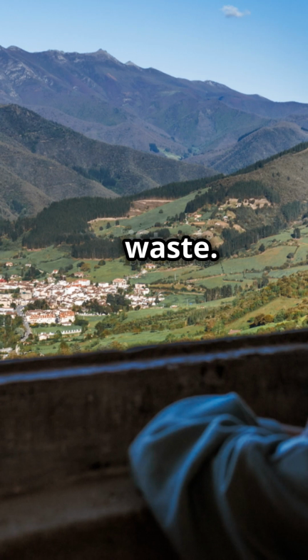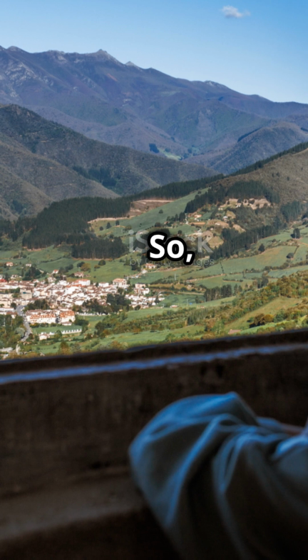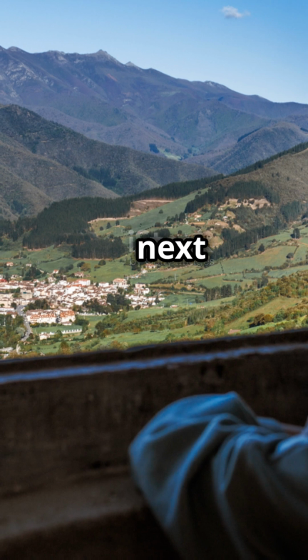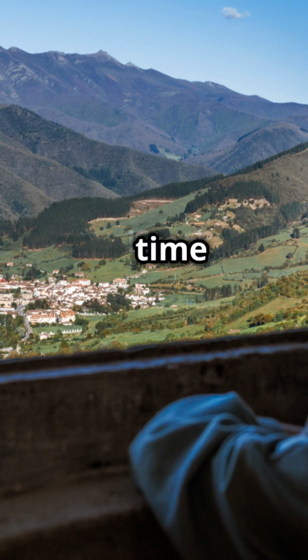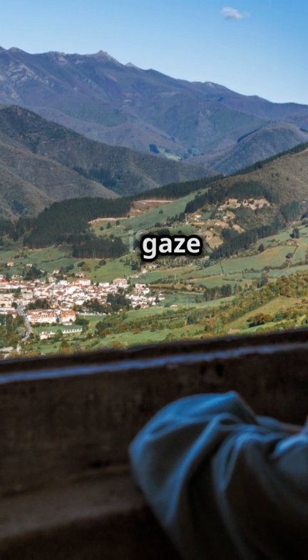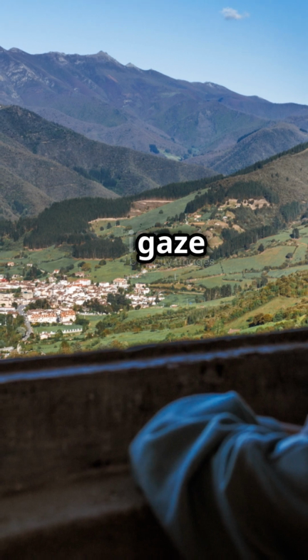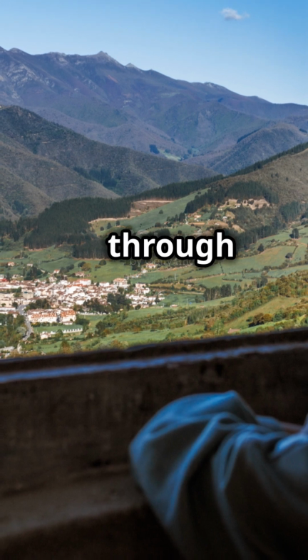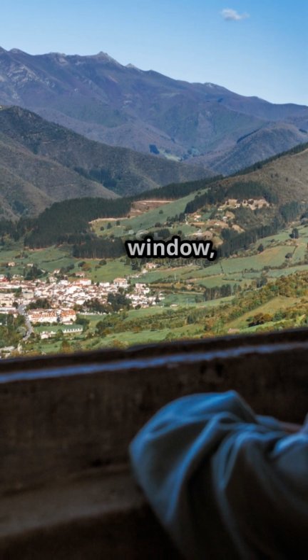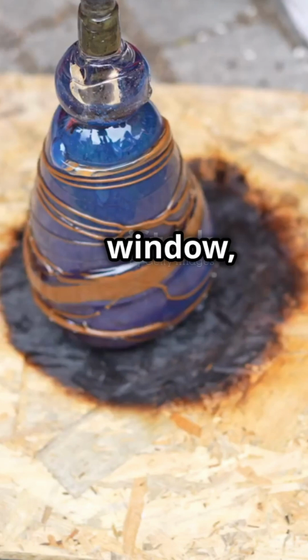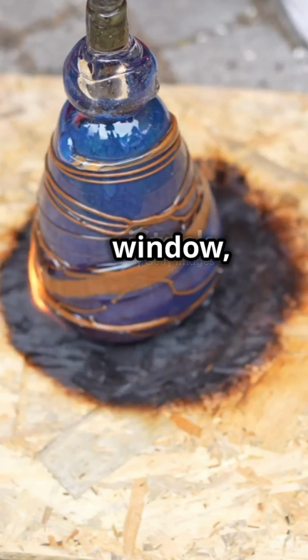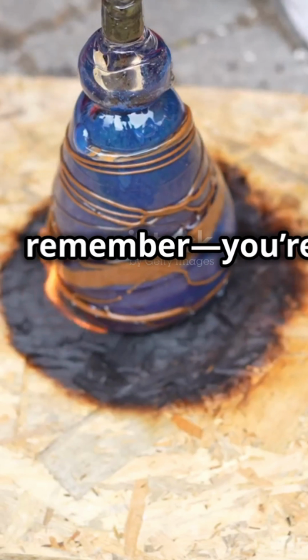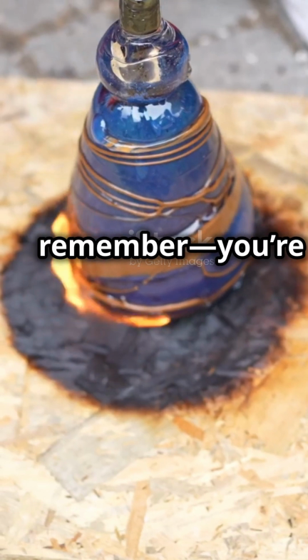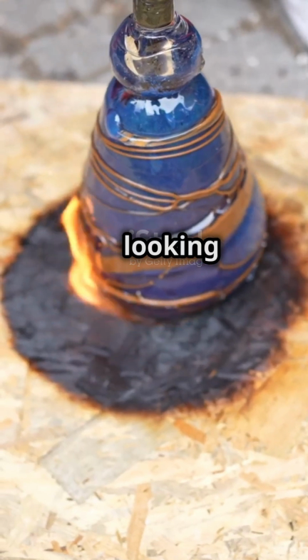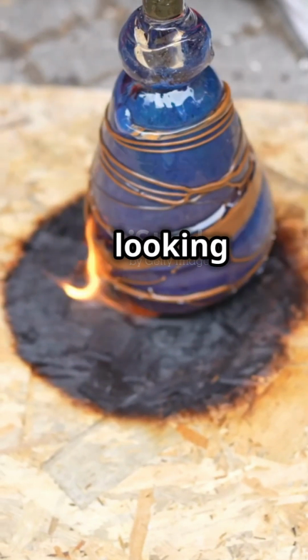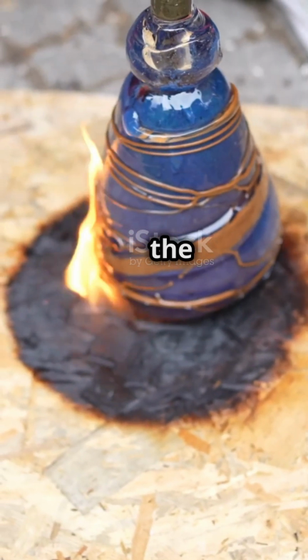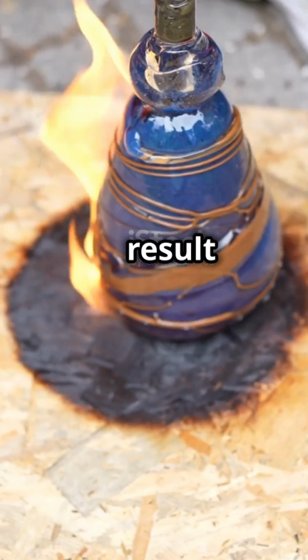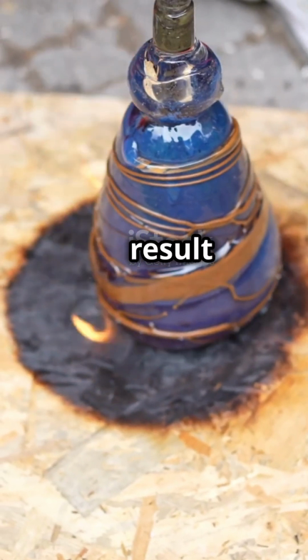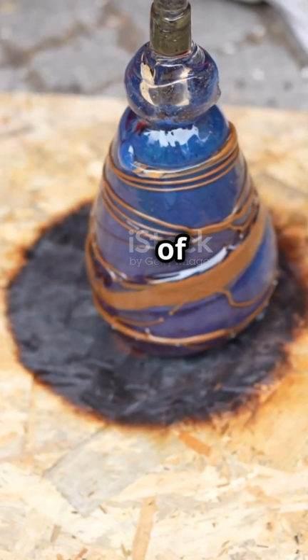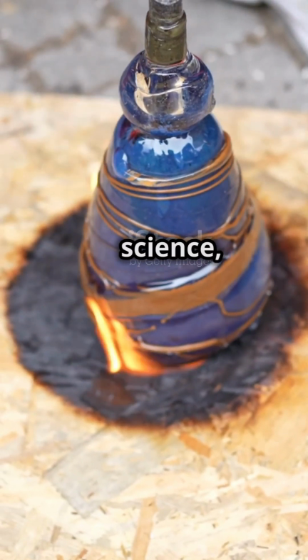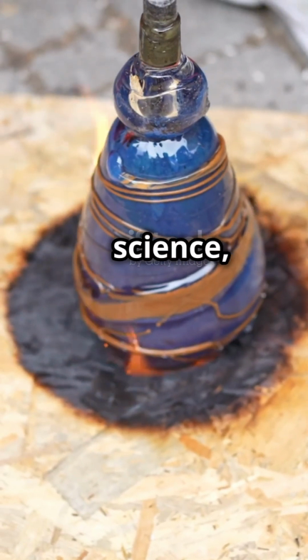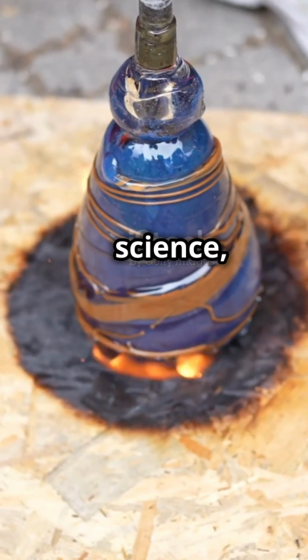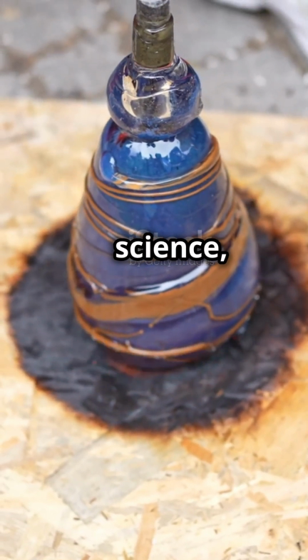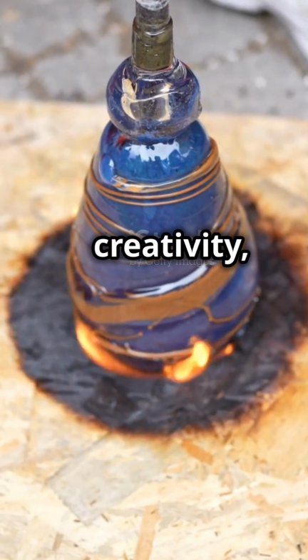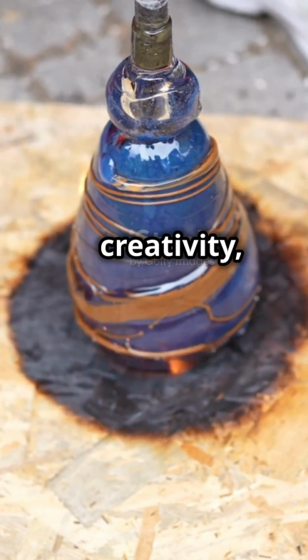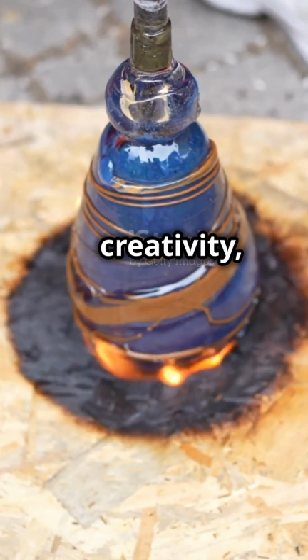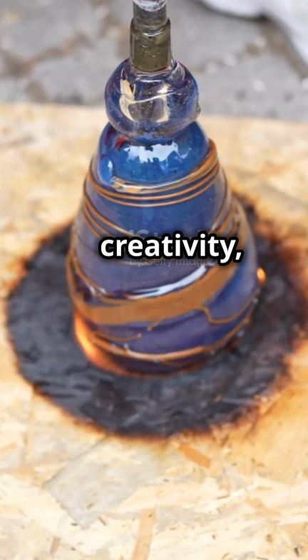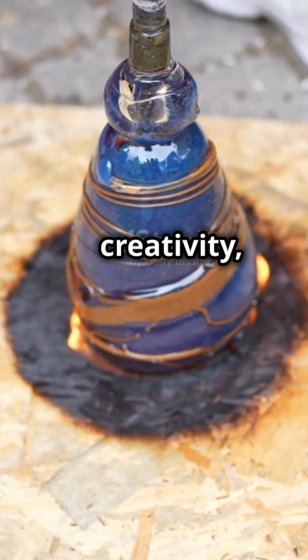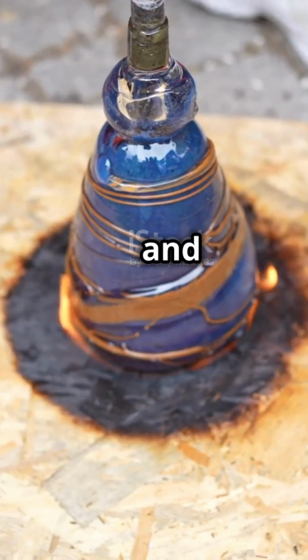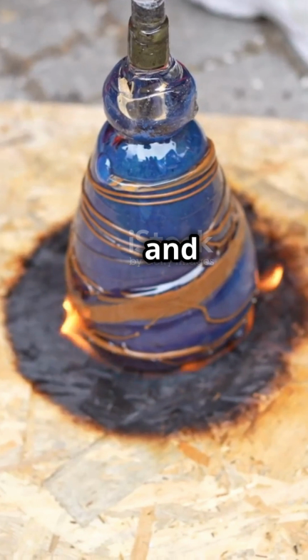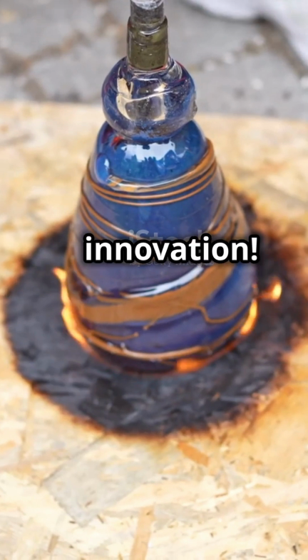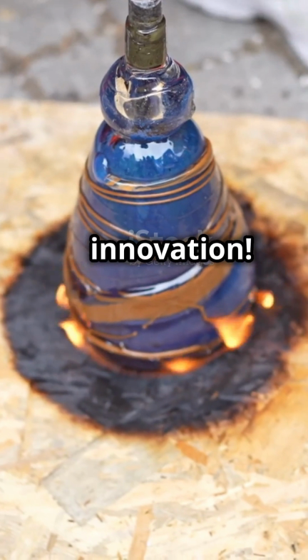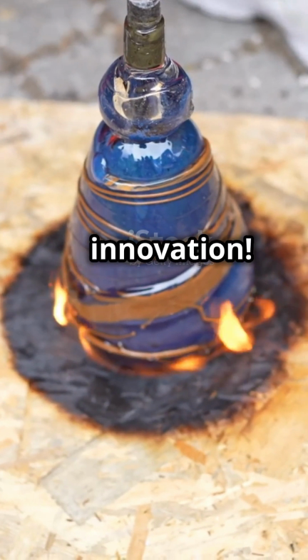So next time you gaze through a window, remember you're looking at the result of science, creativity, and innovation.